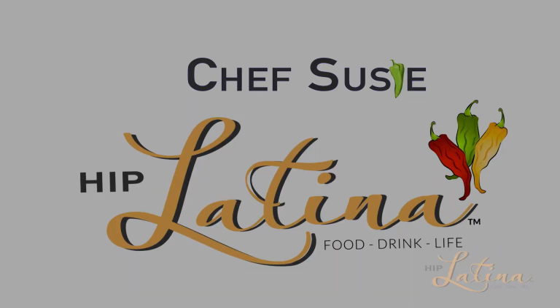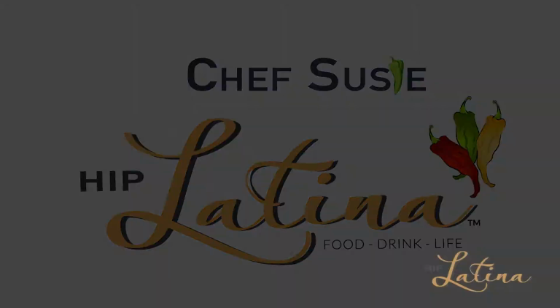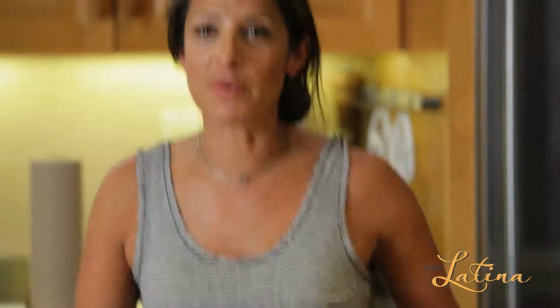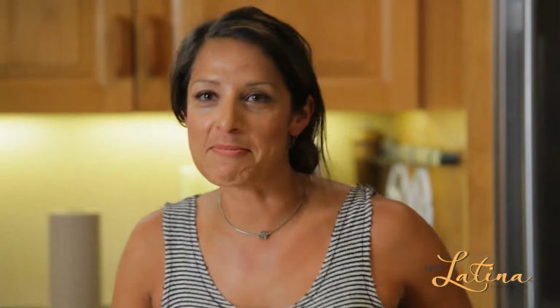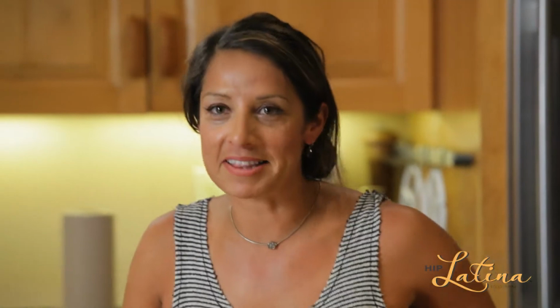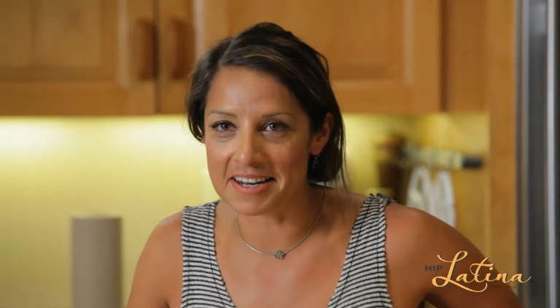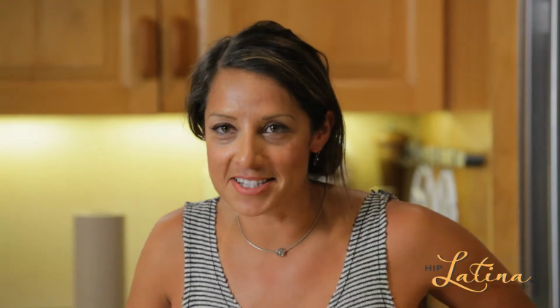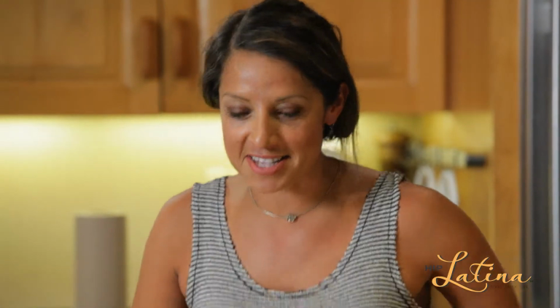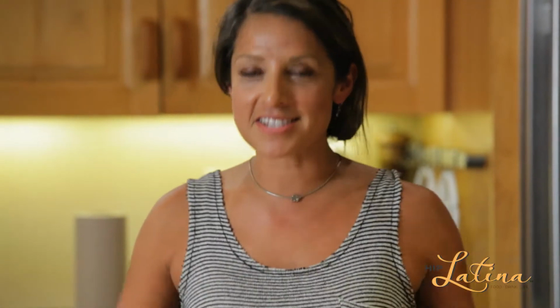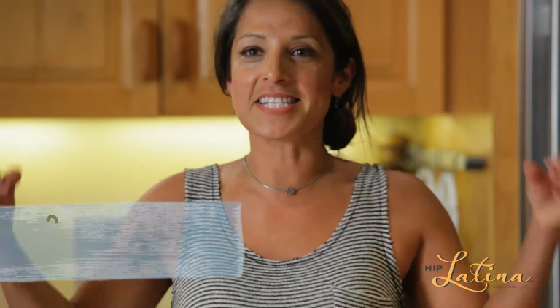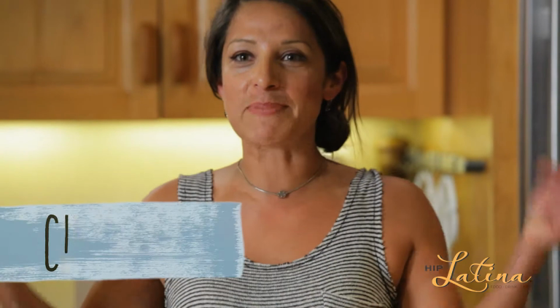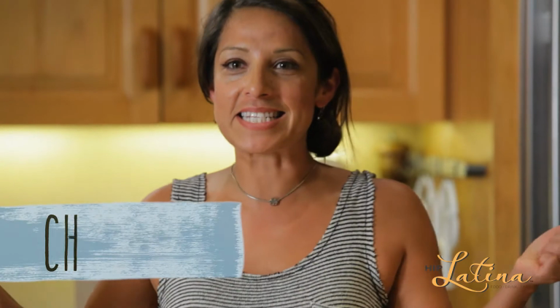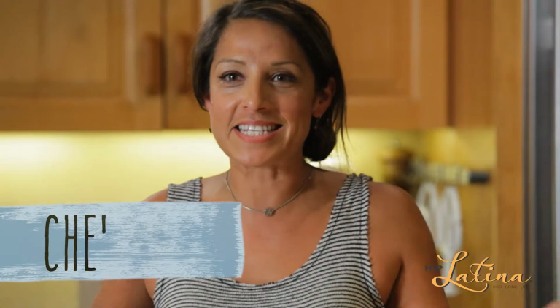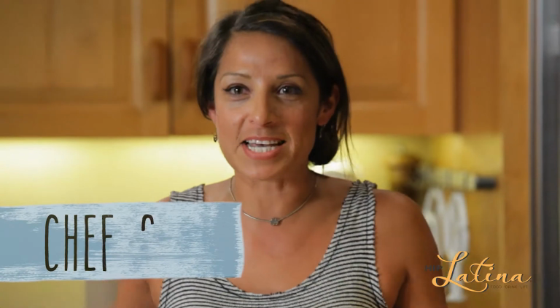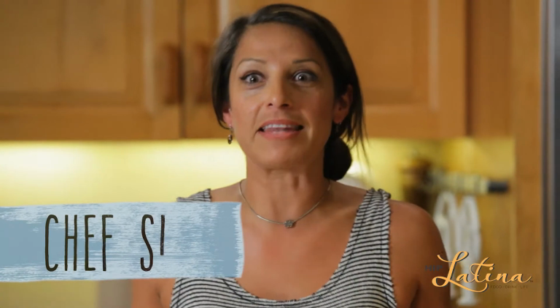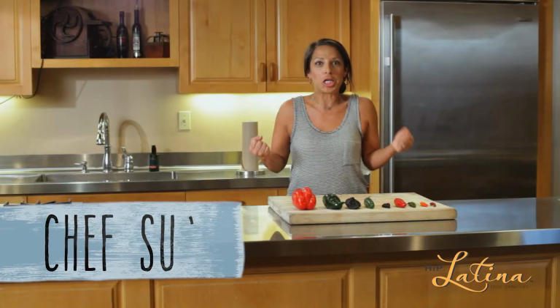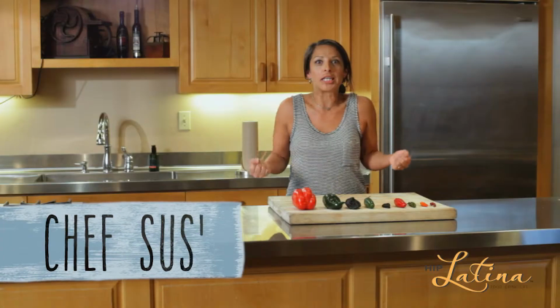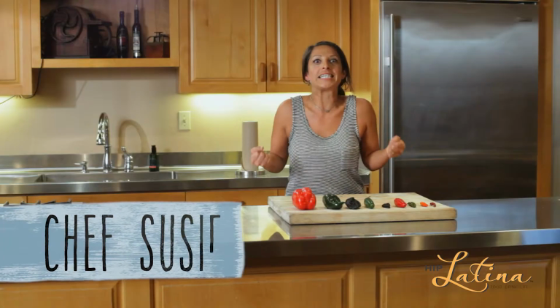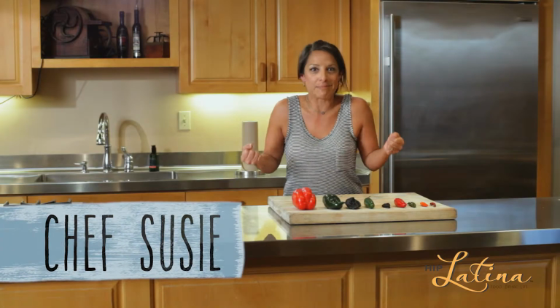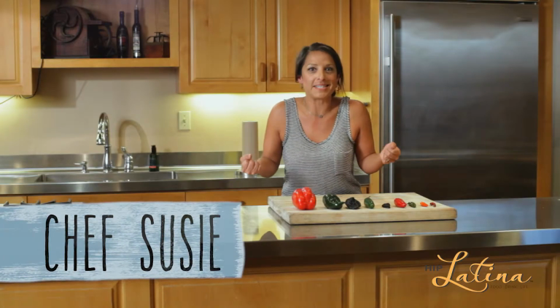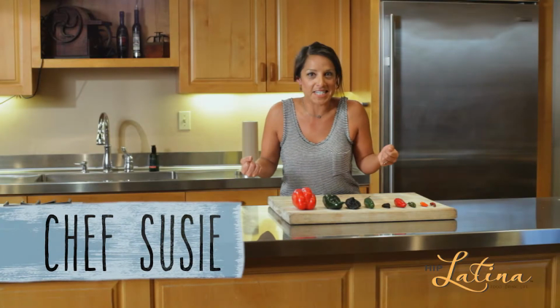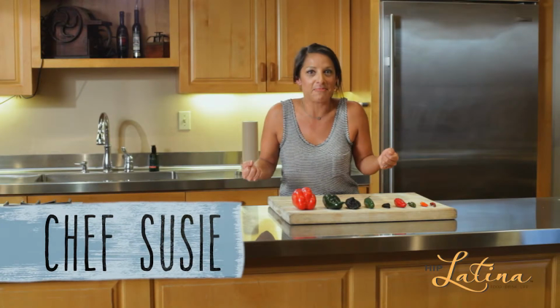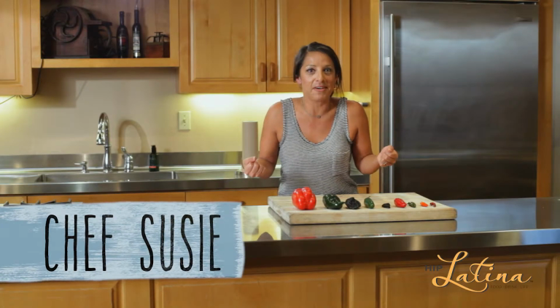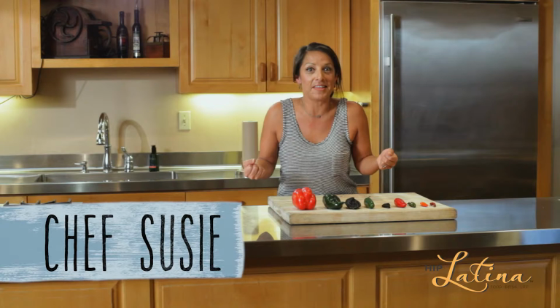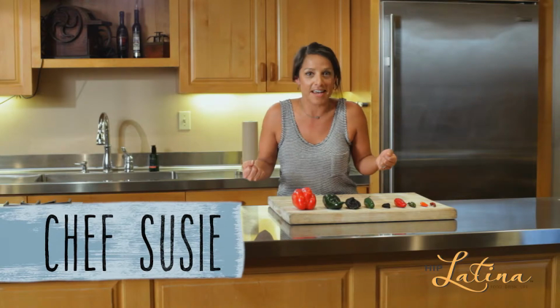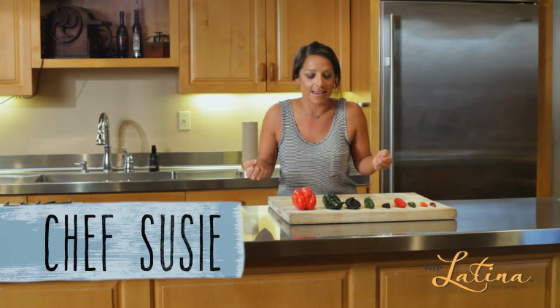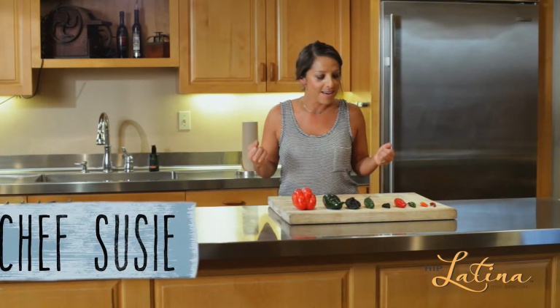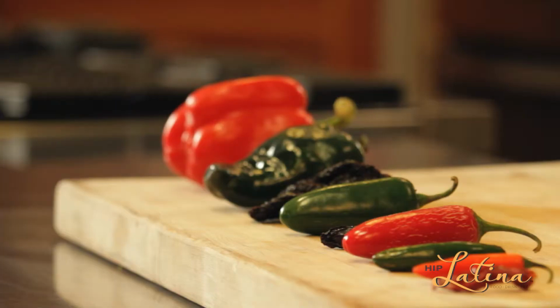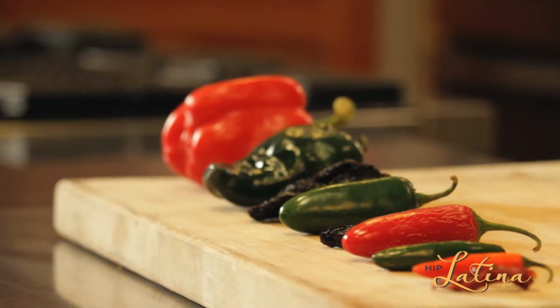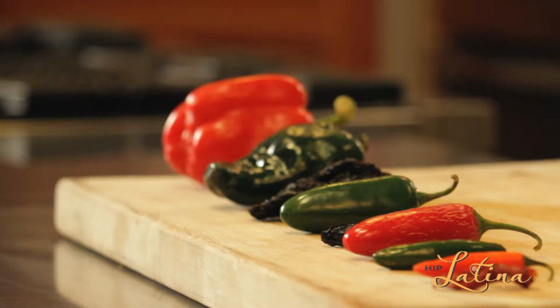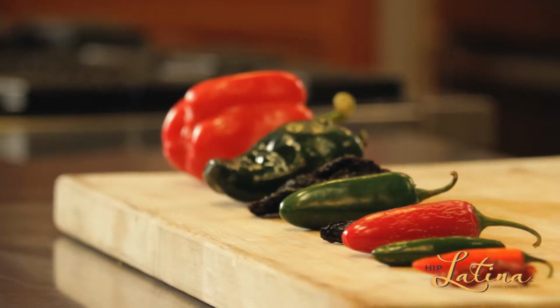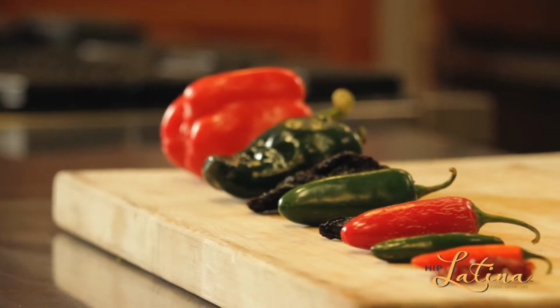This one's for the Latinas. This is the spicy tip of the day — we're talking peppers today.